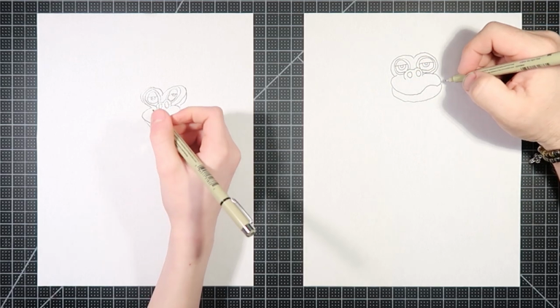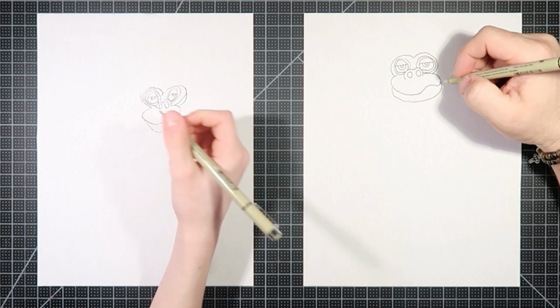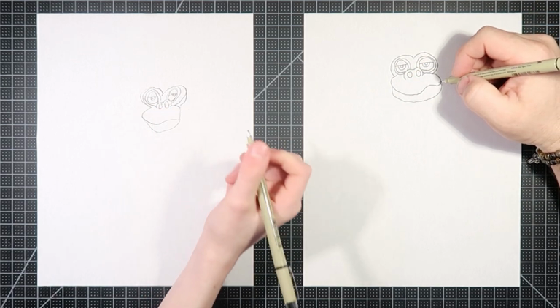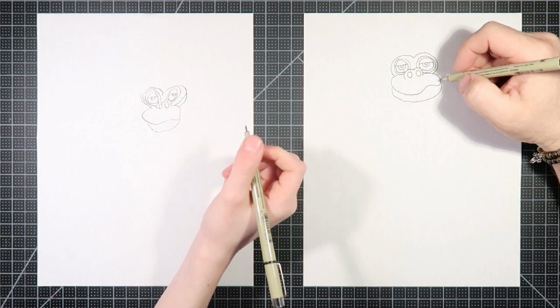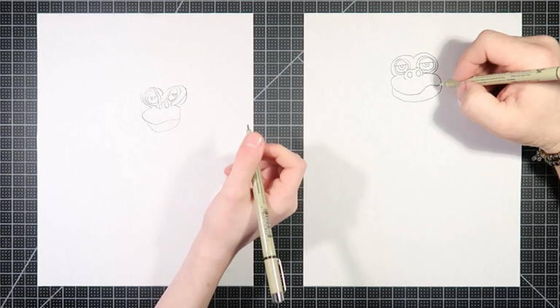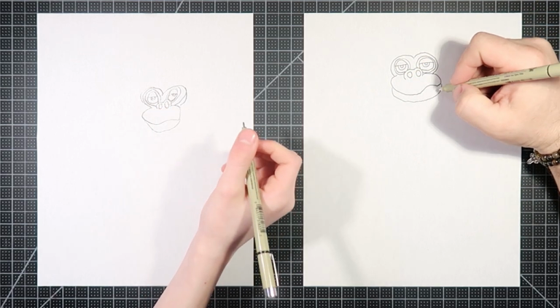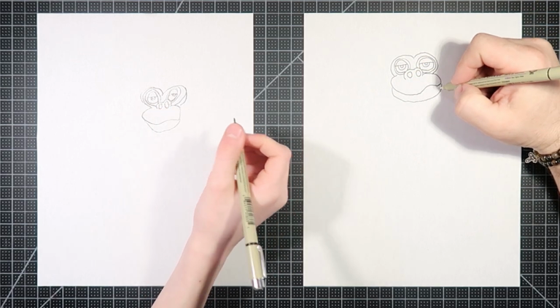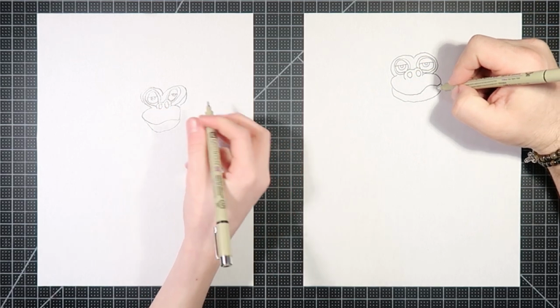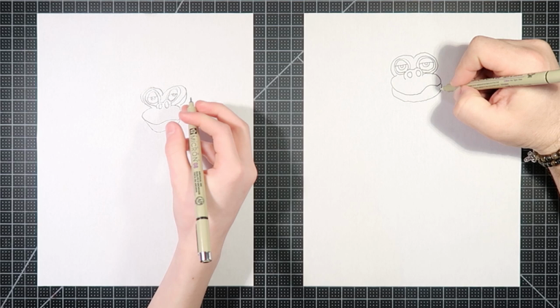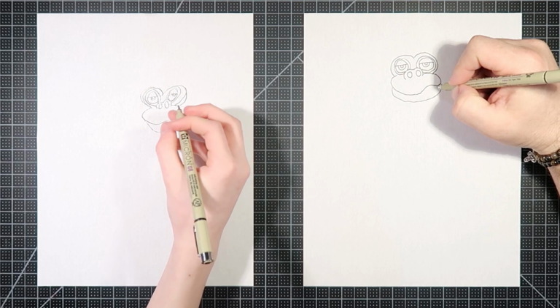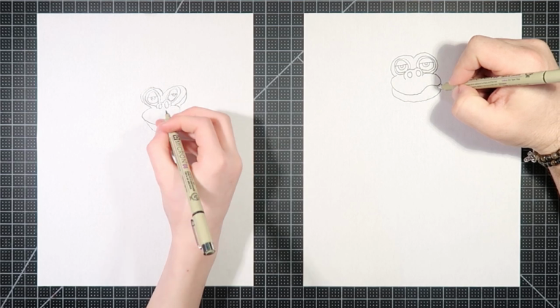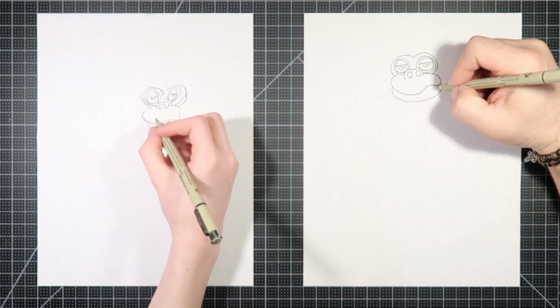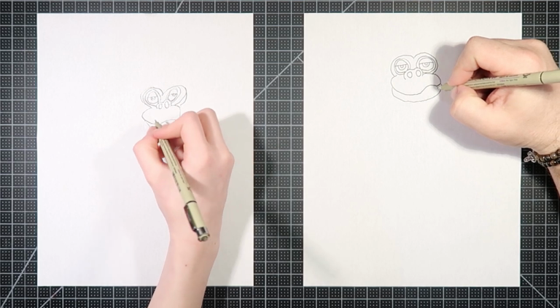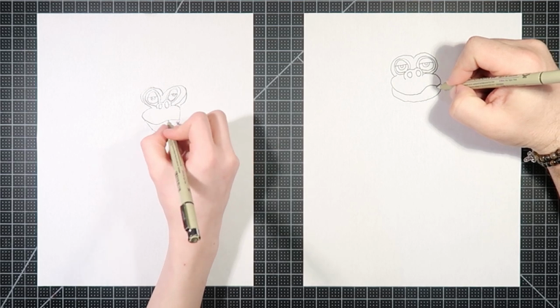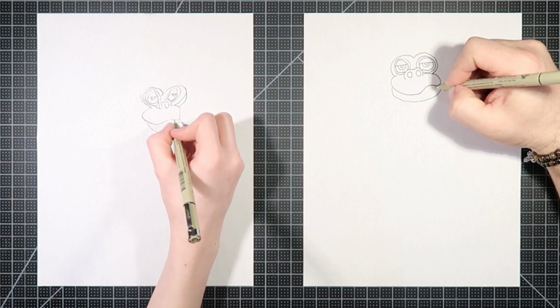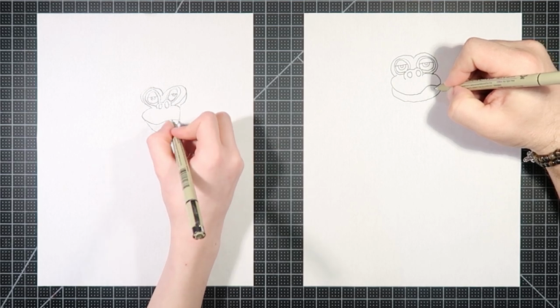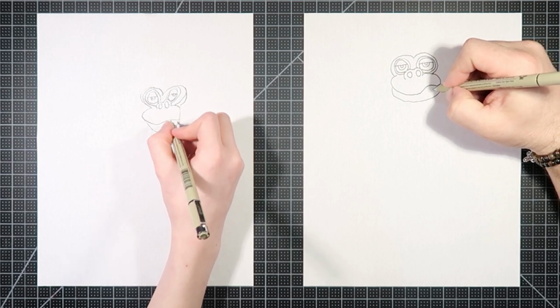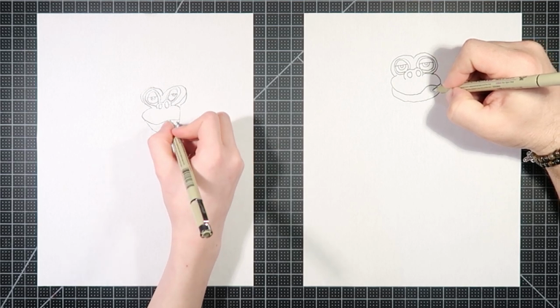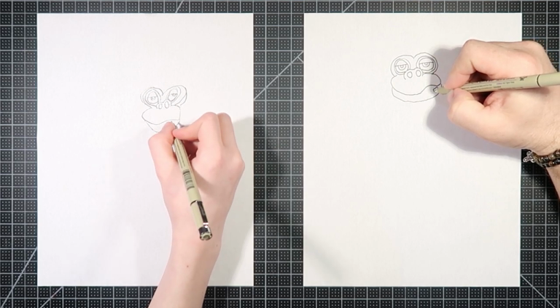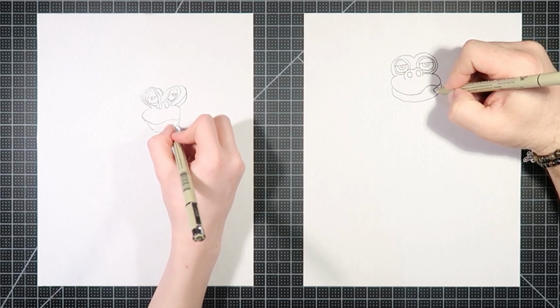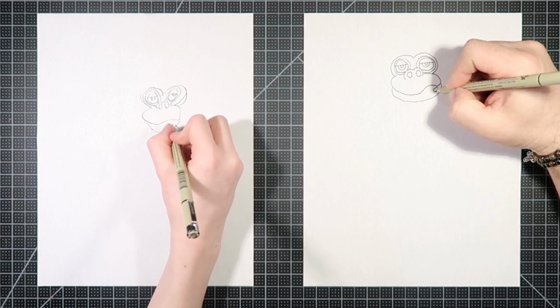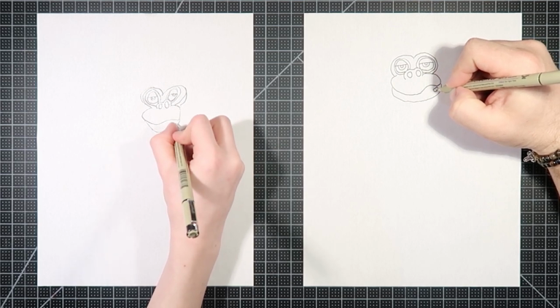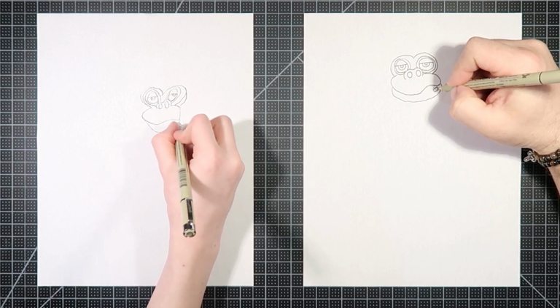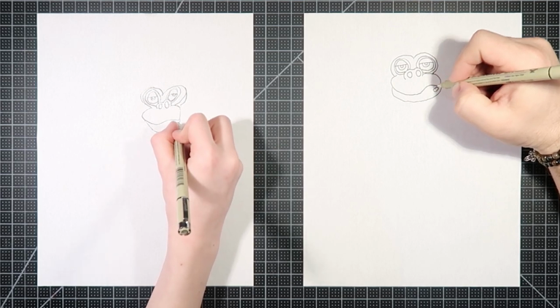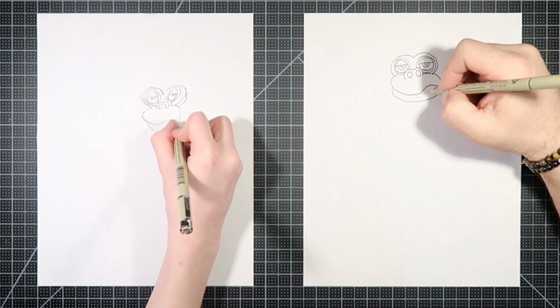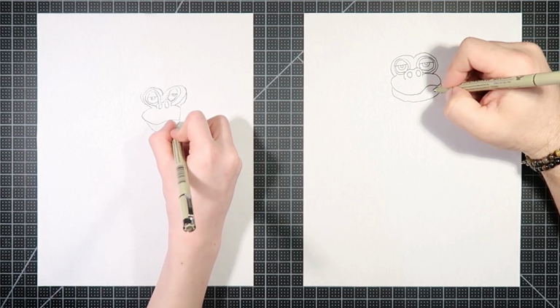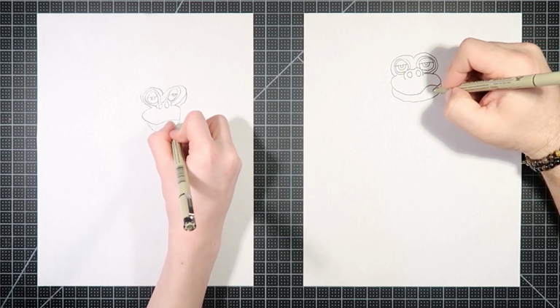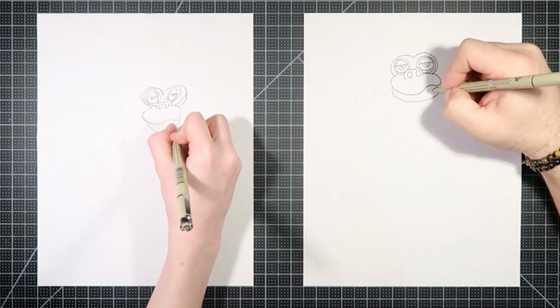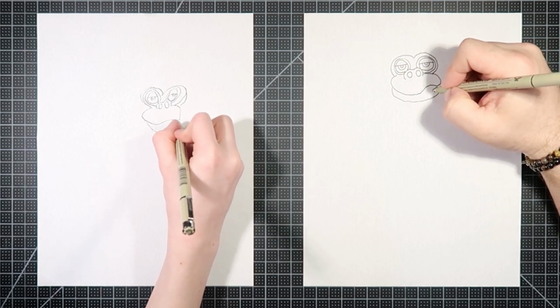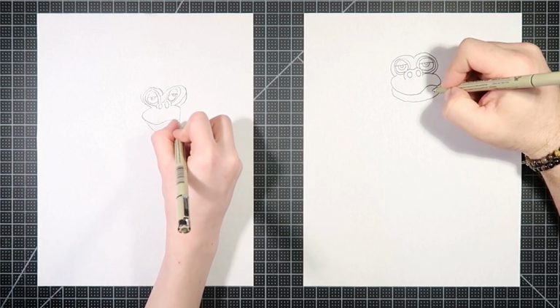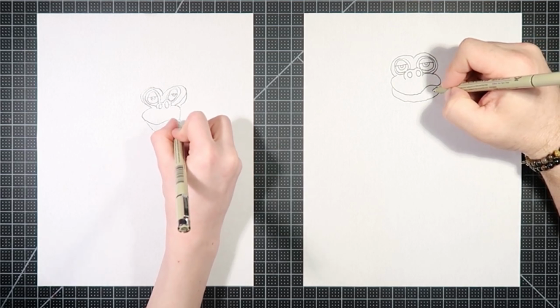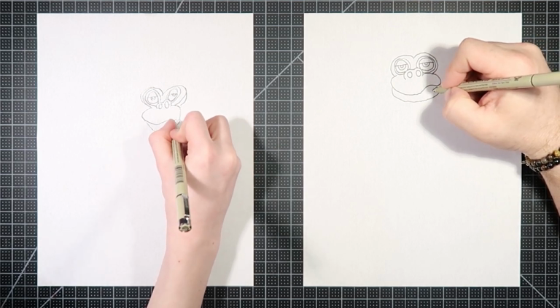Let's add in some teeth, which are just essentially rounded-off rectangles.